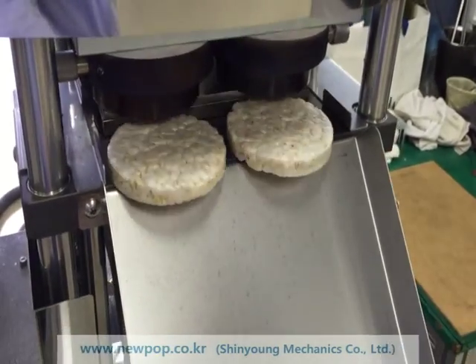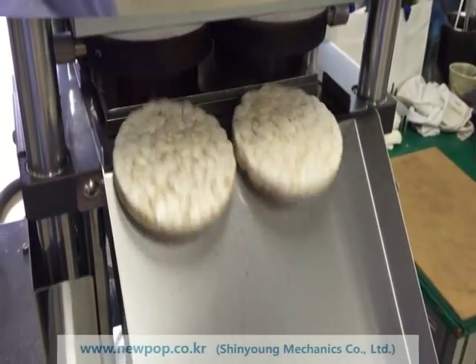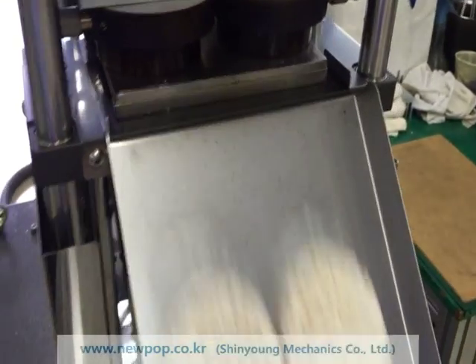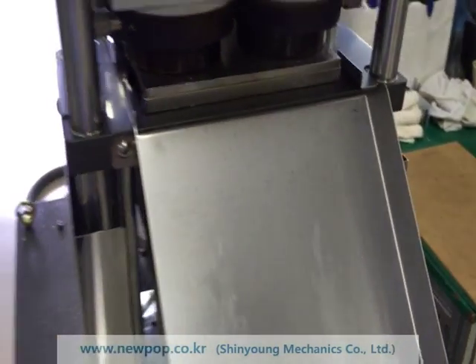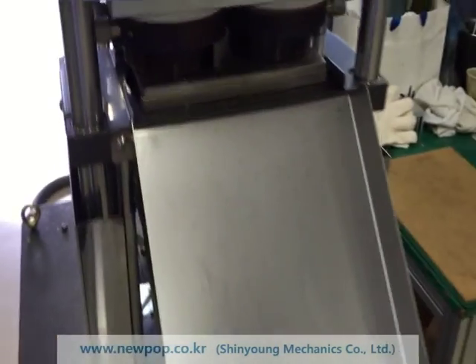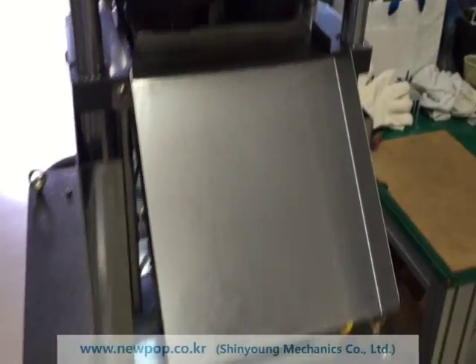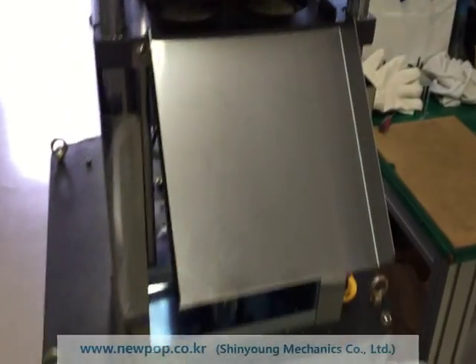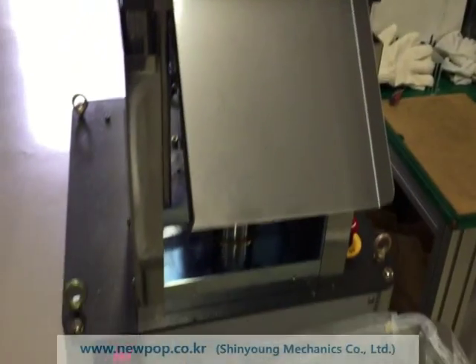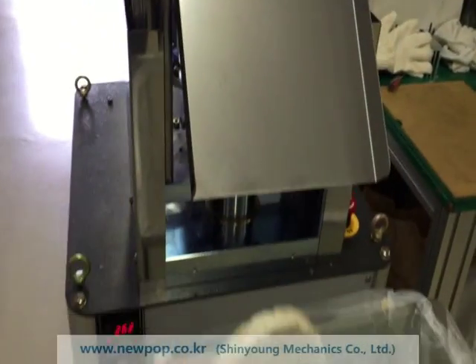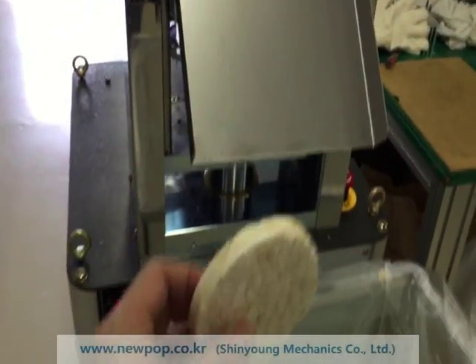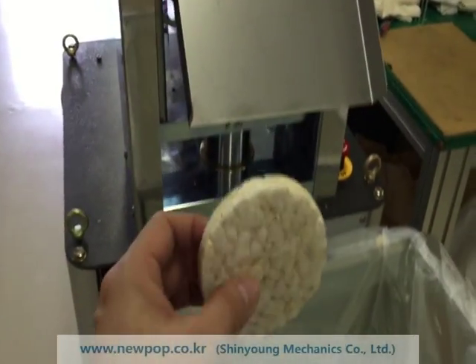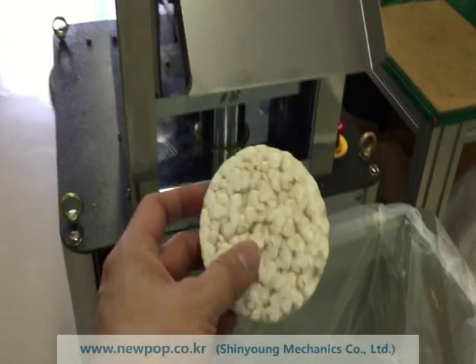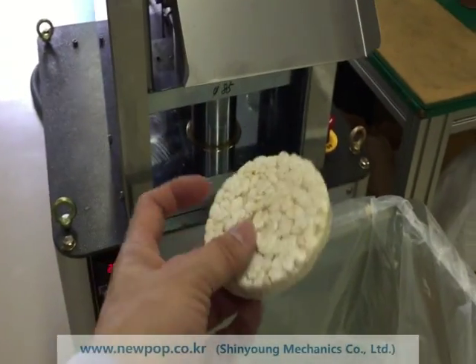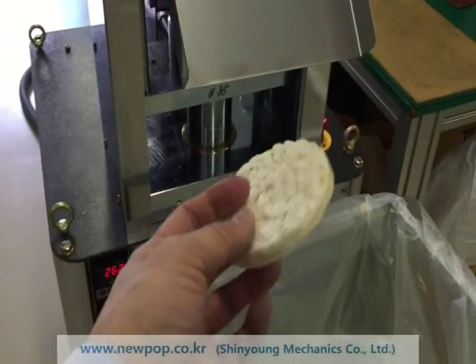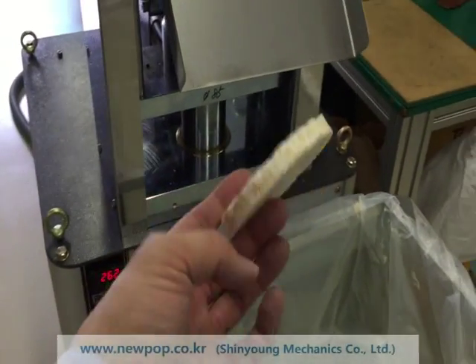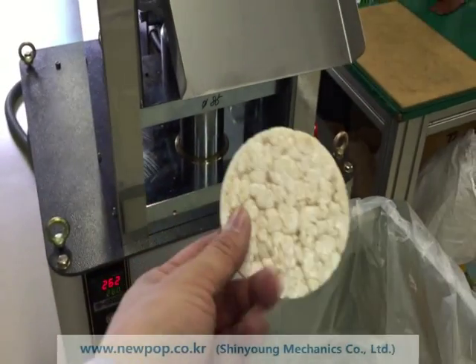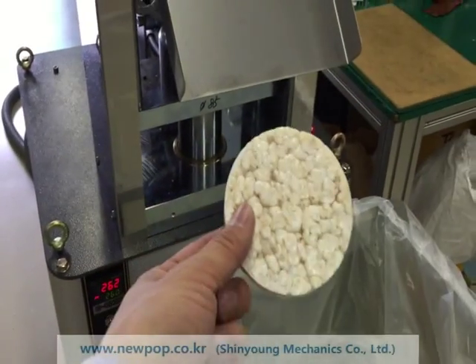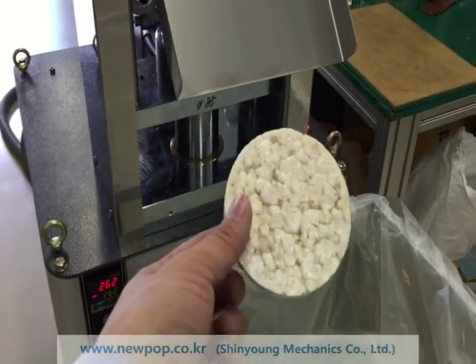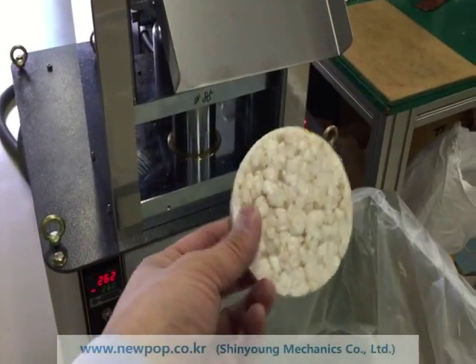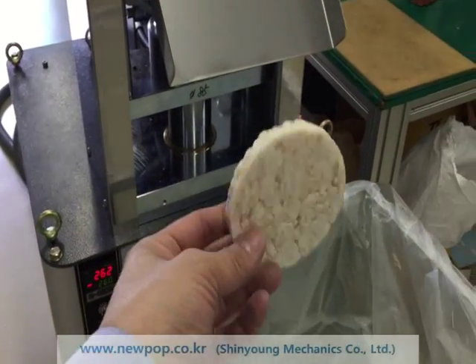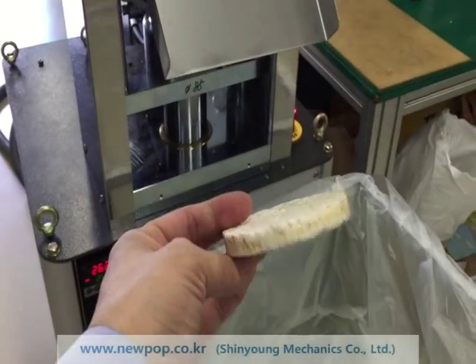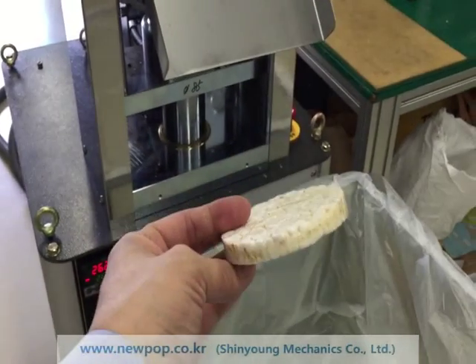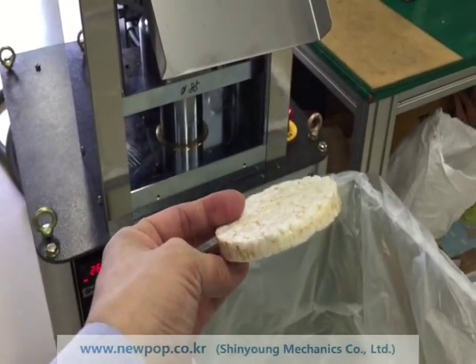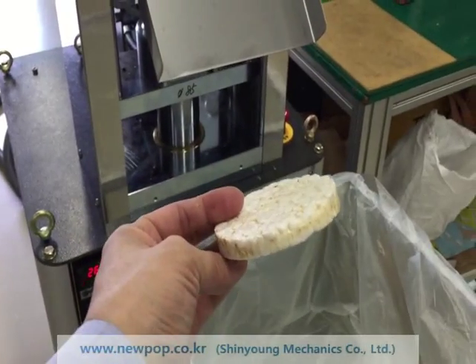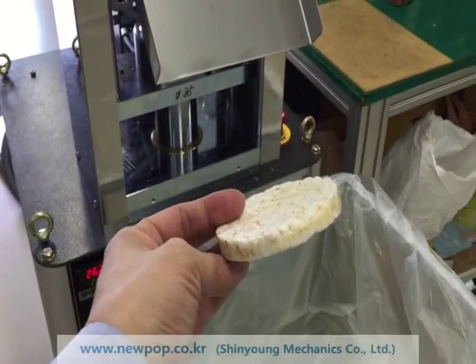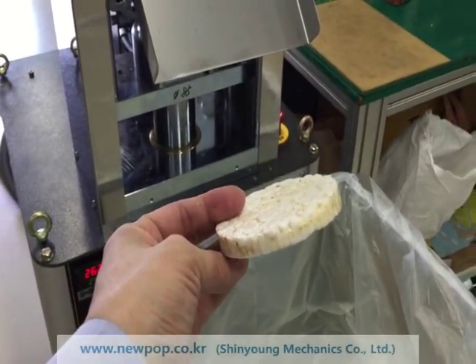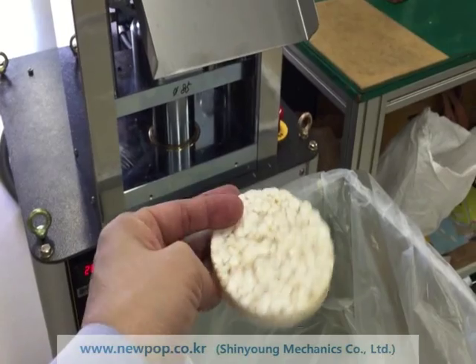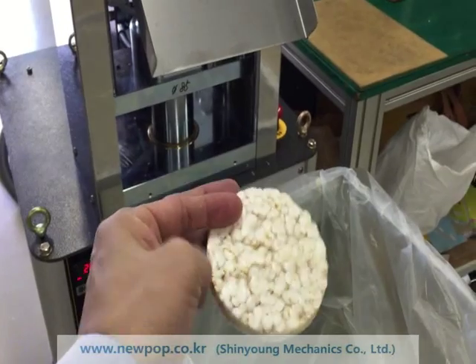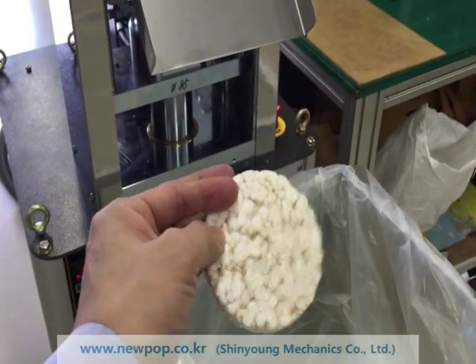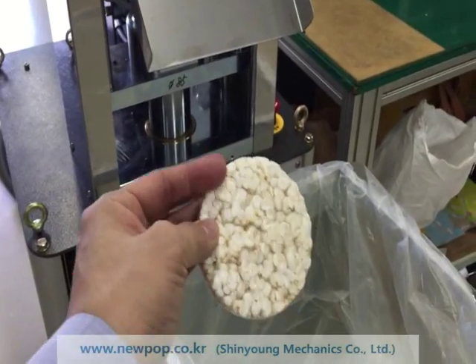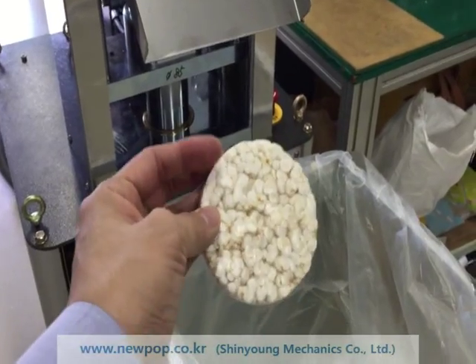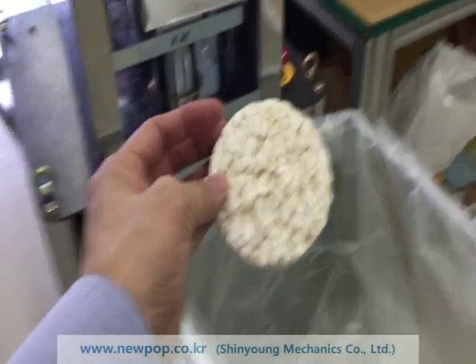It's a very compact machine and easy to use. Thank you.